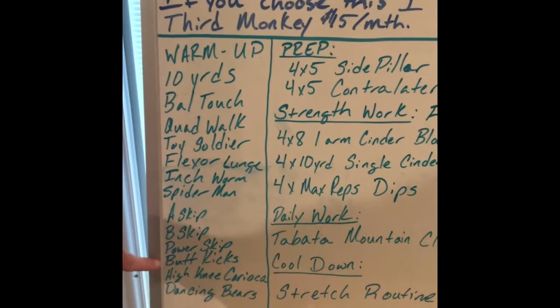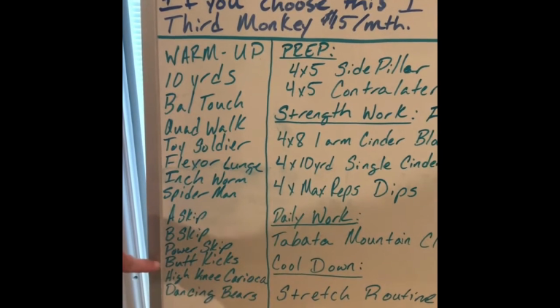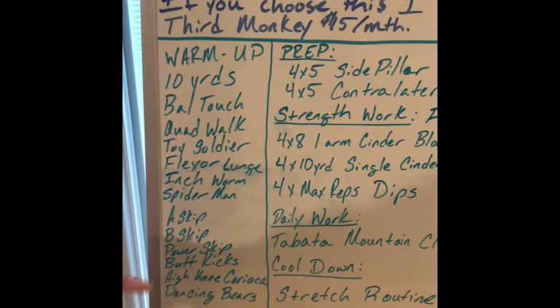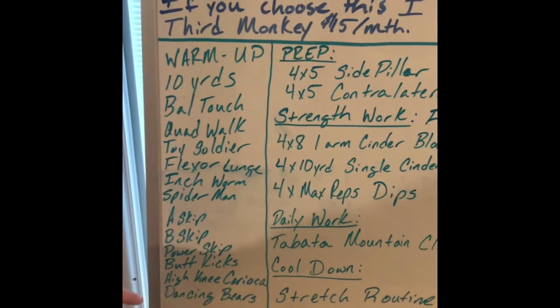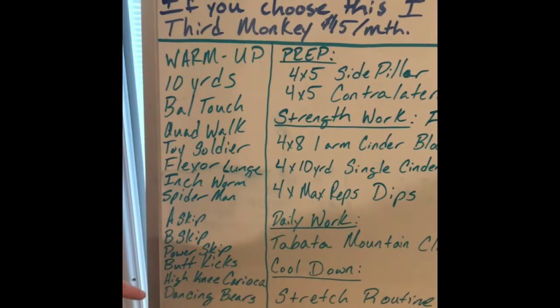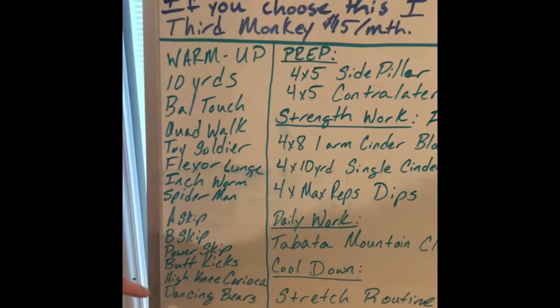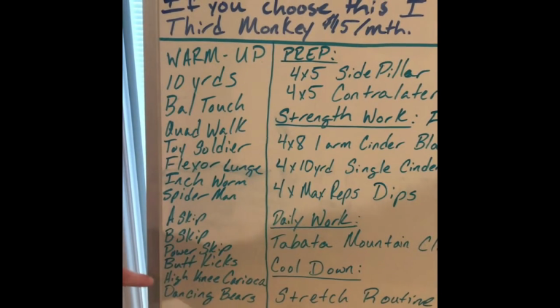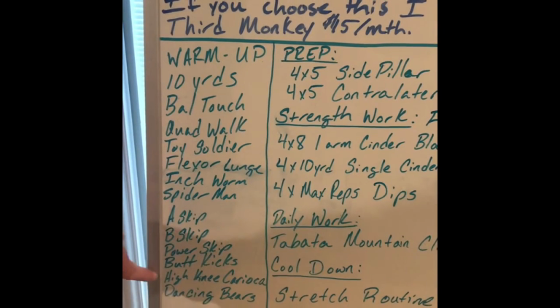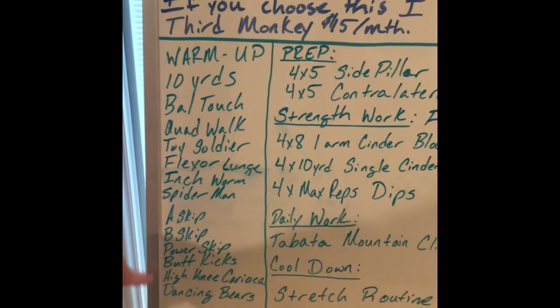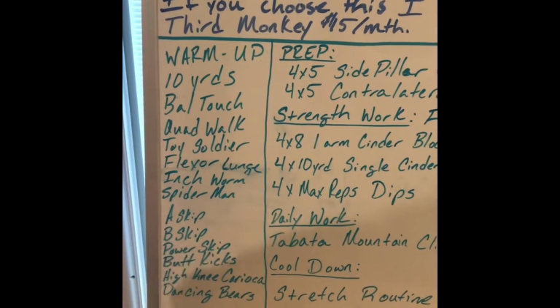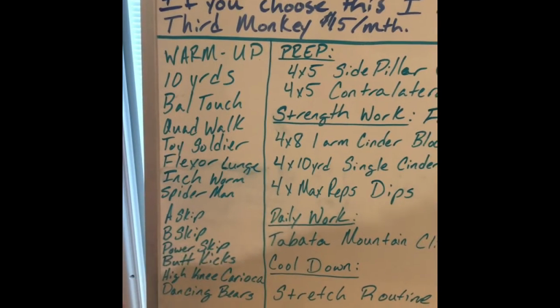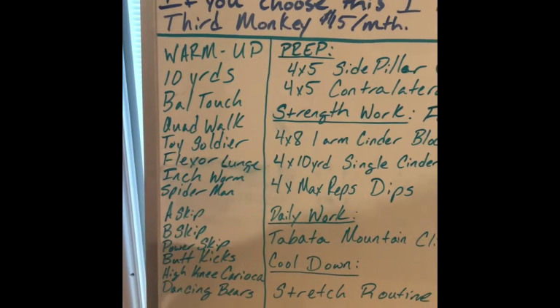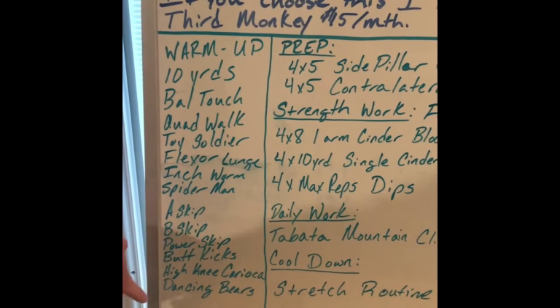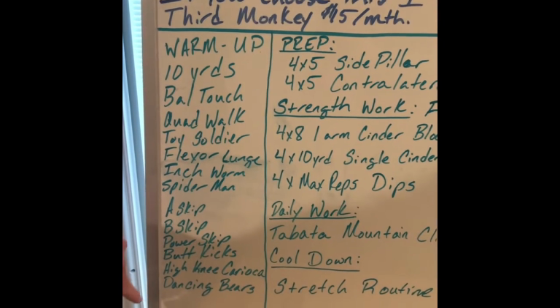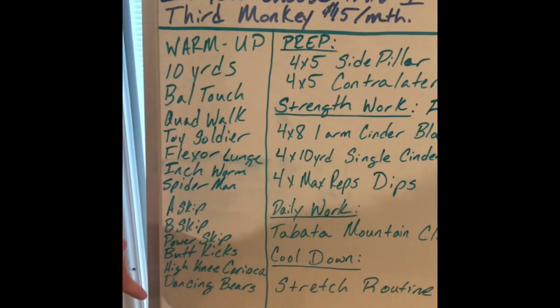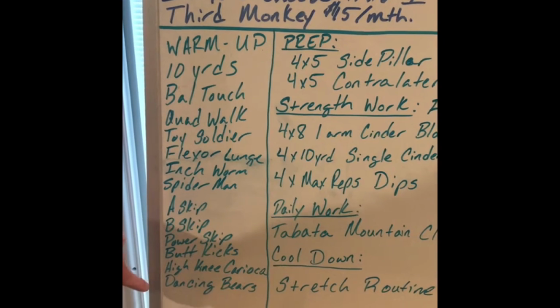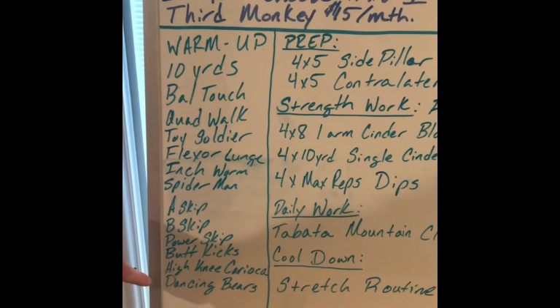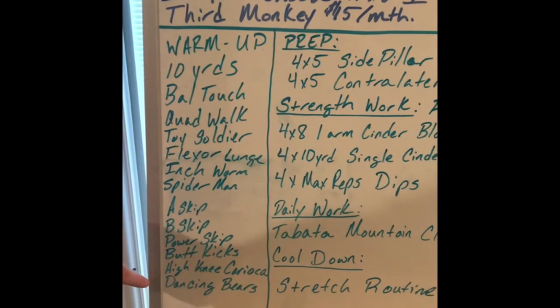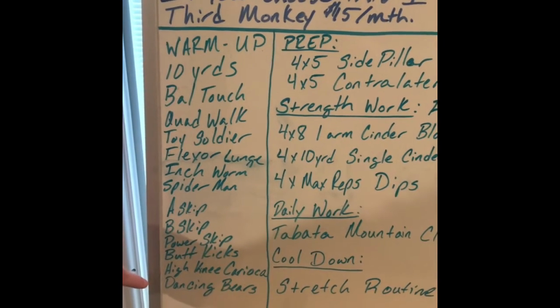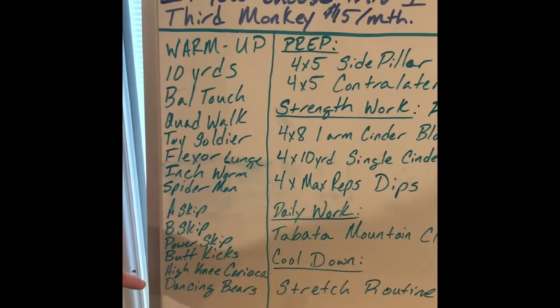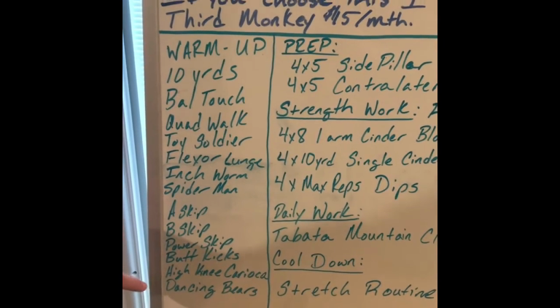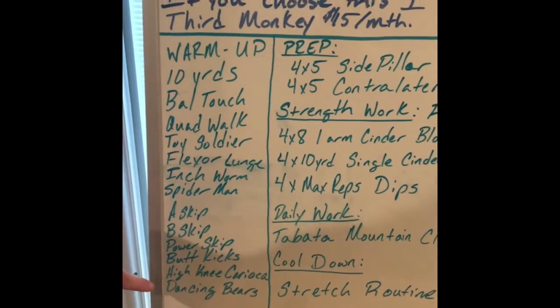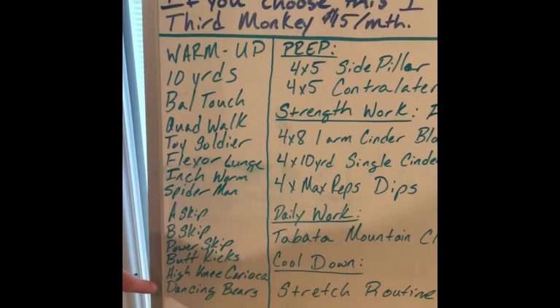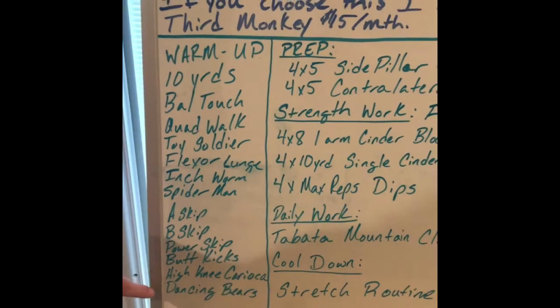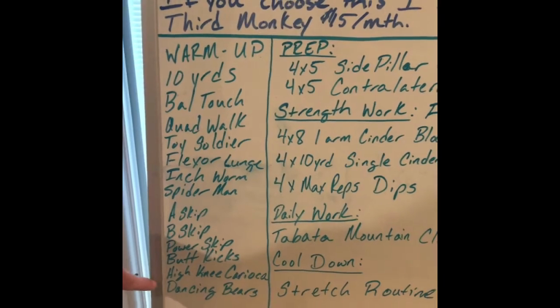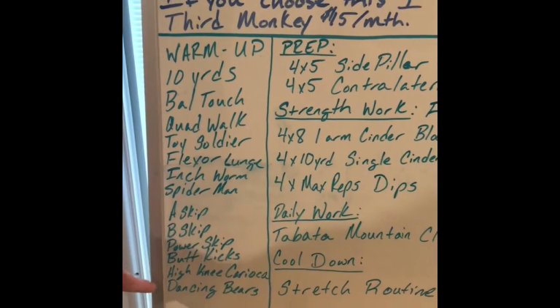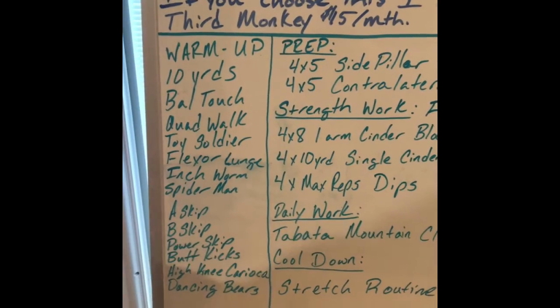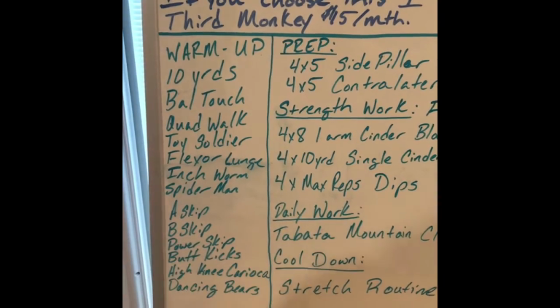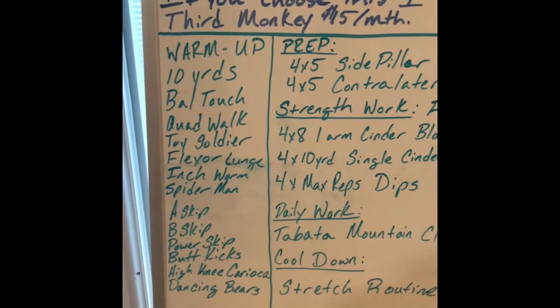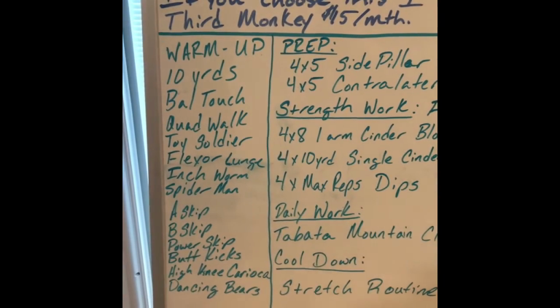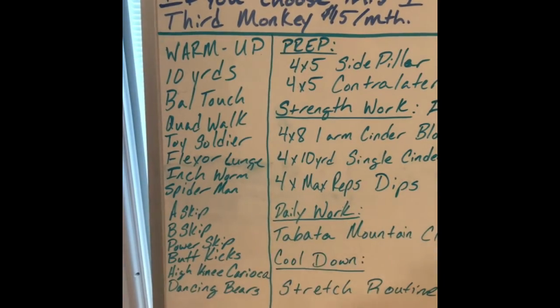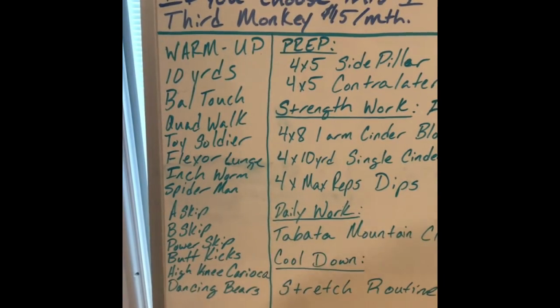Then butt kicks, high knee karaoke both ways — right and left — and then your dancing bears.